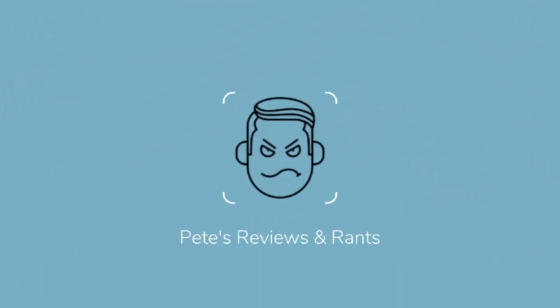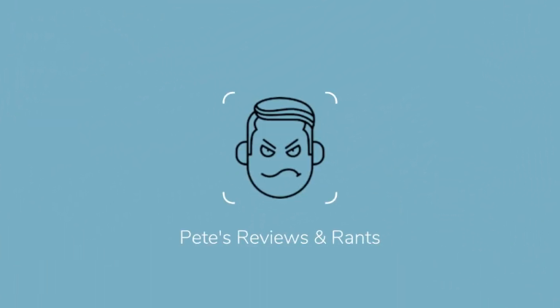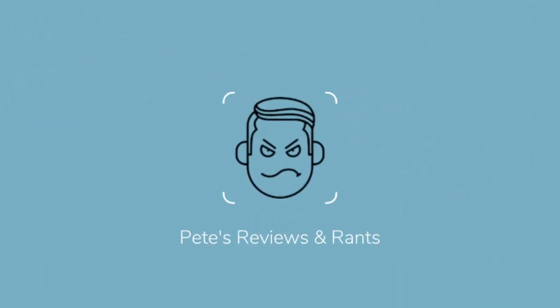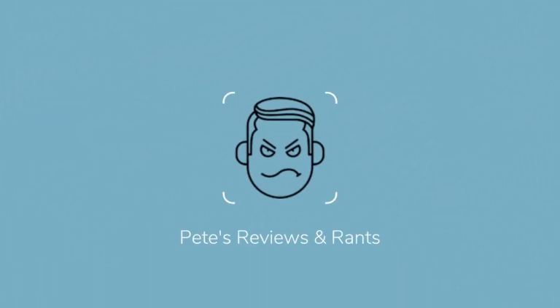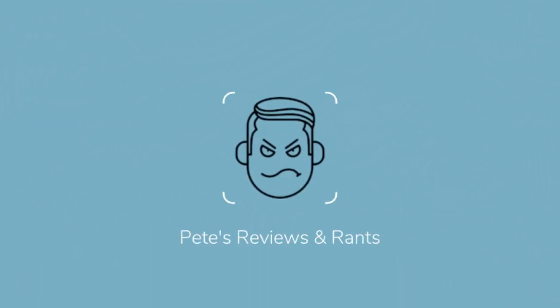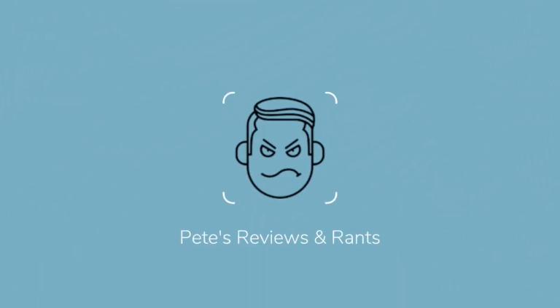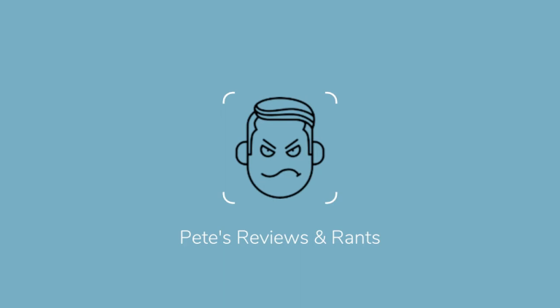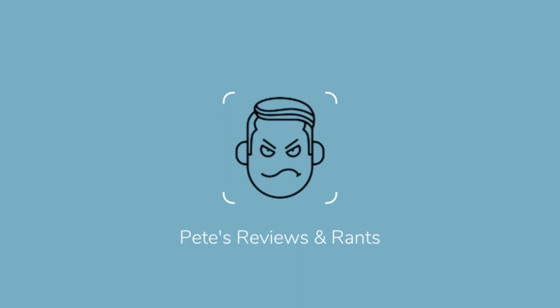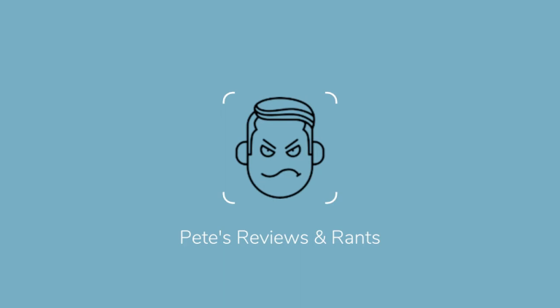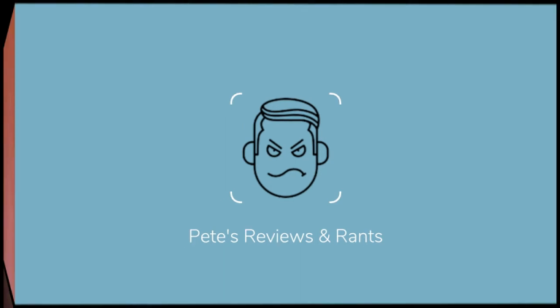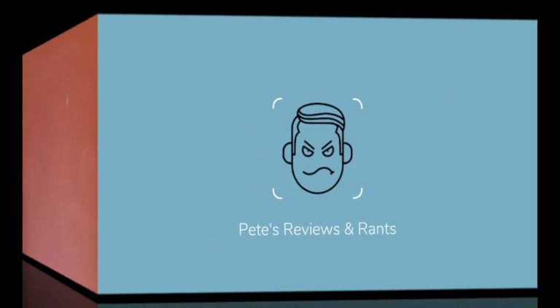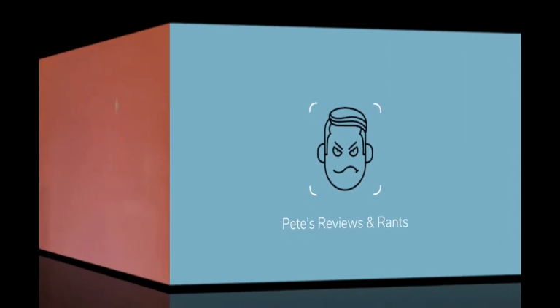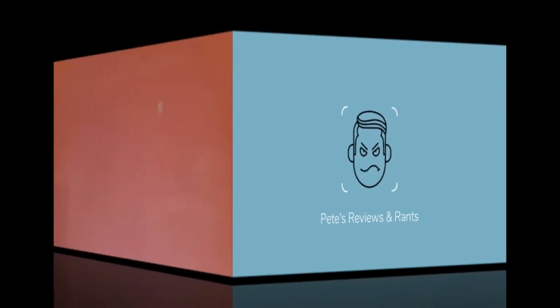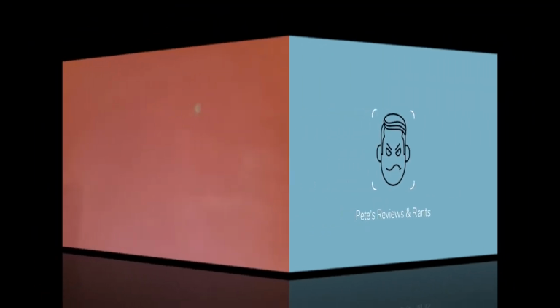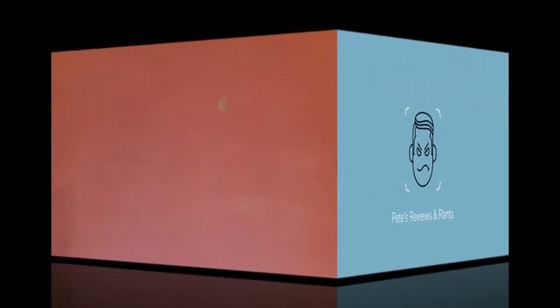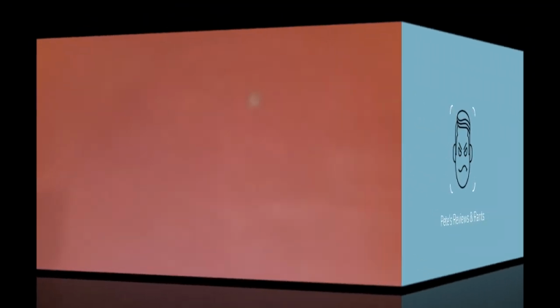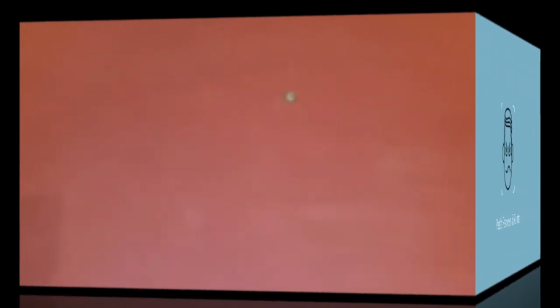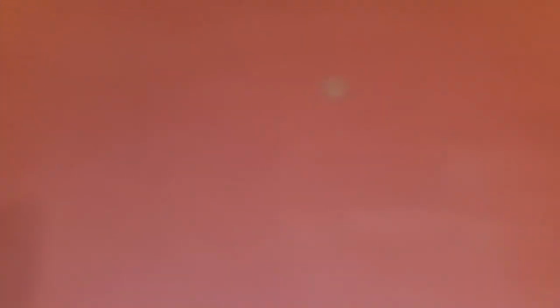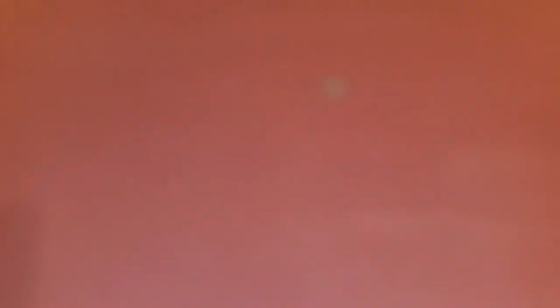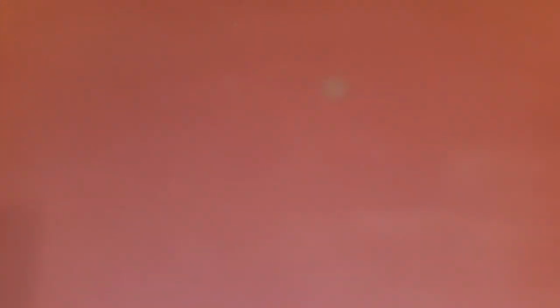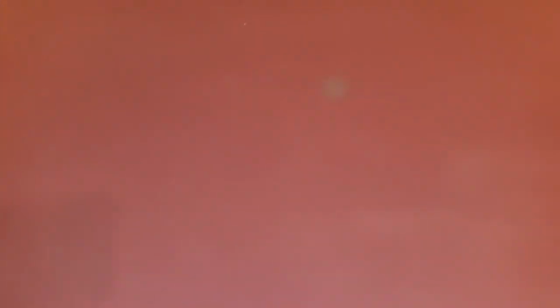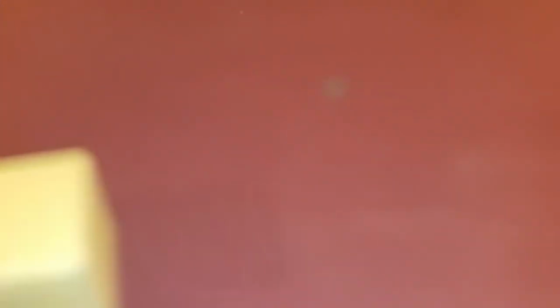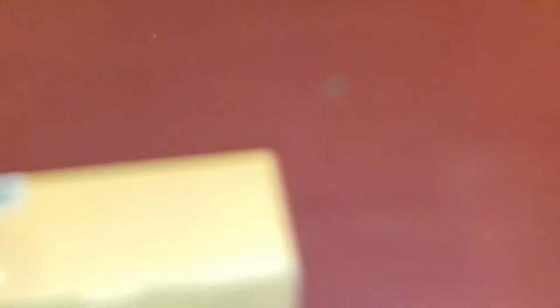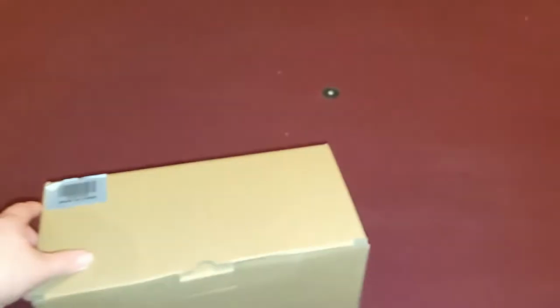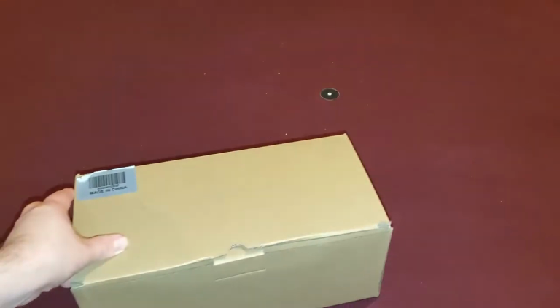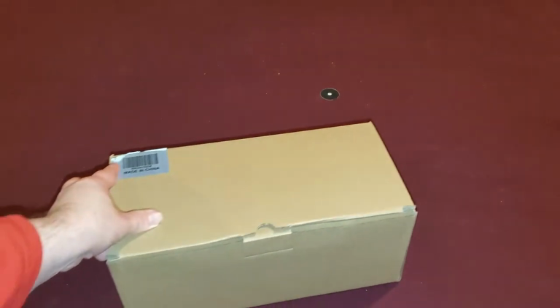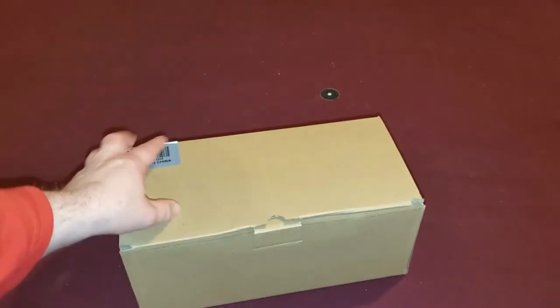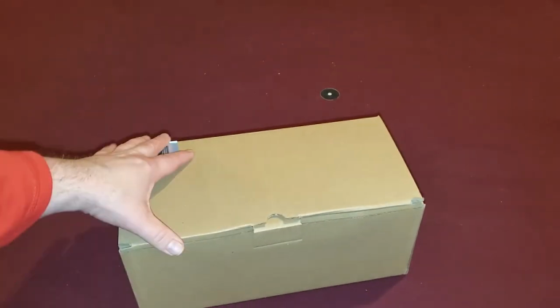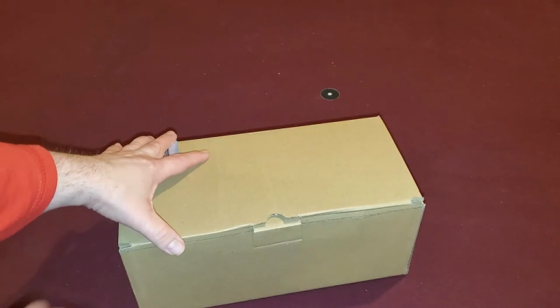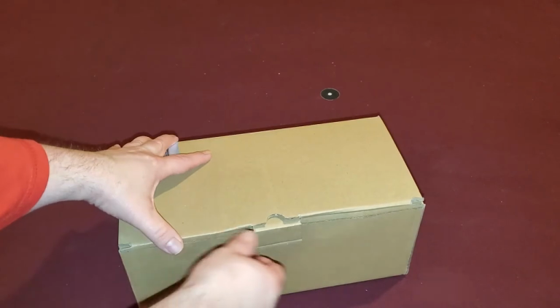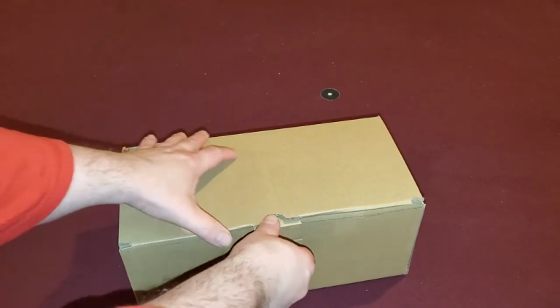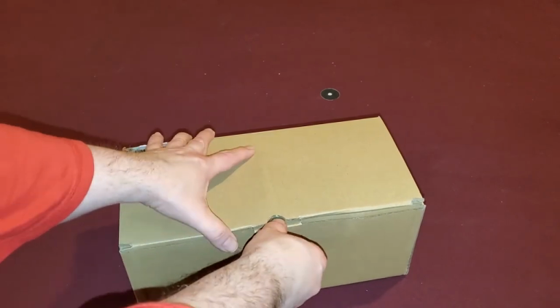Hey everybody, thanks for tuning in to Pete's Reviews and Rants. I have a new product today for my basement, which was dark and dingy.